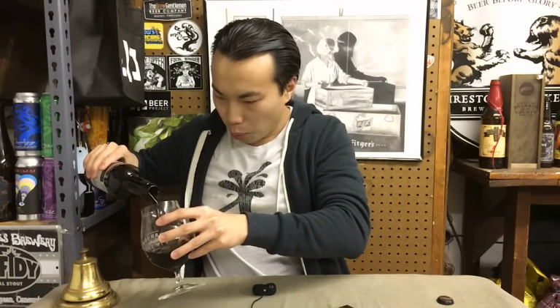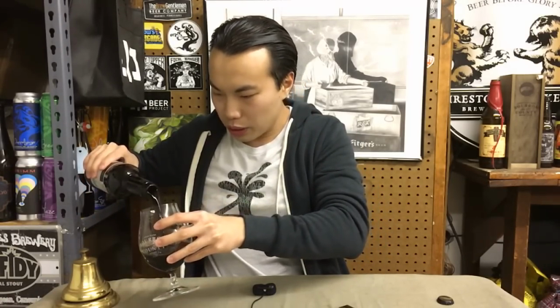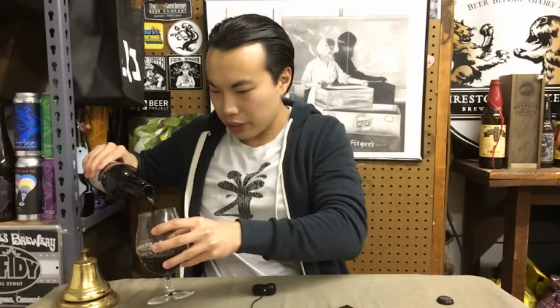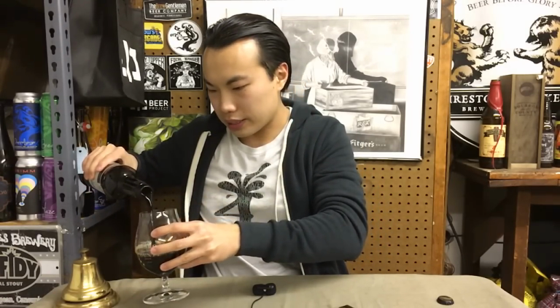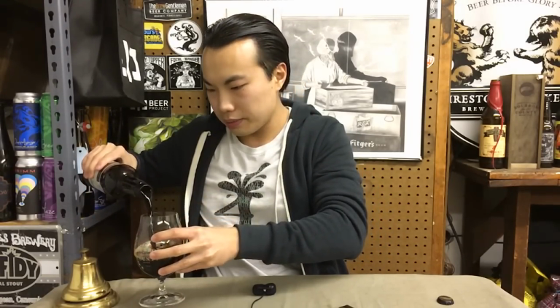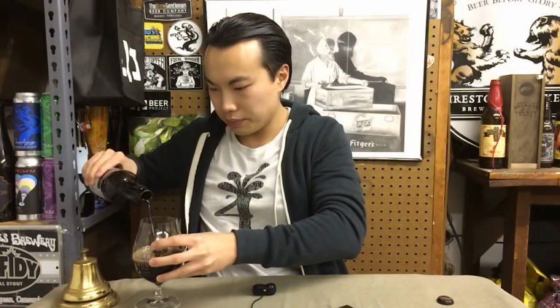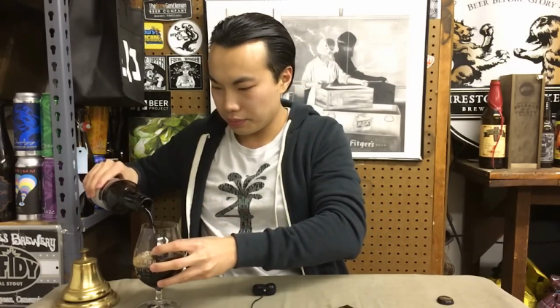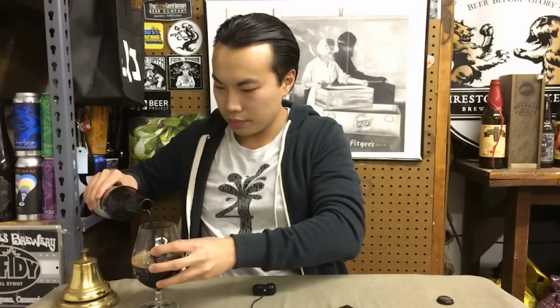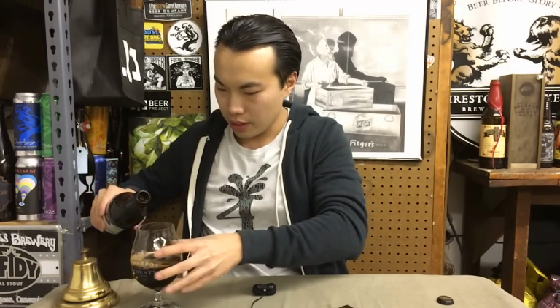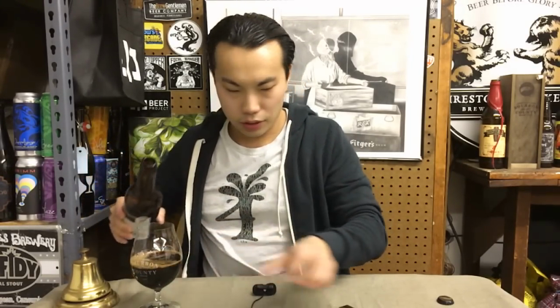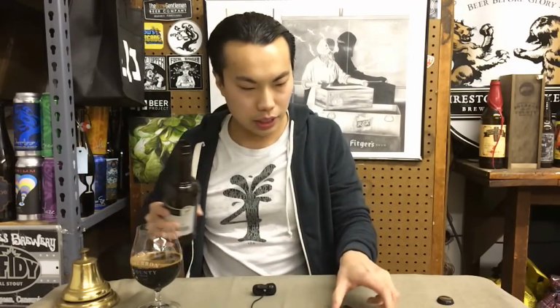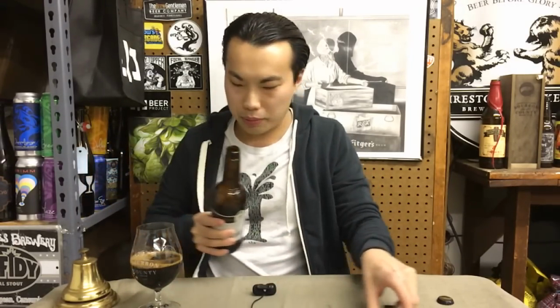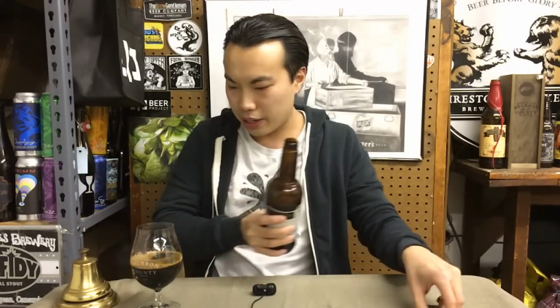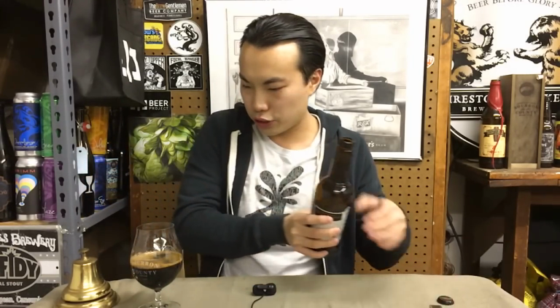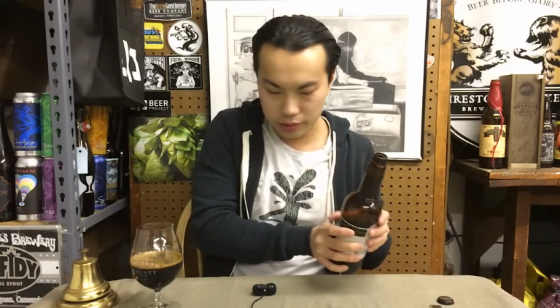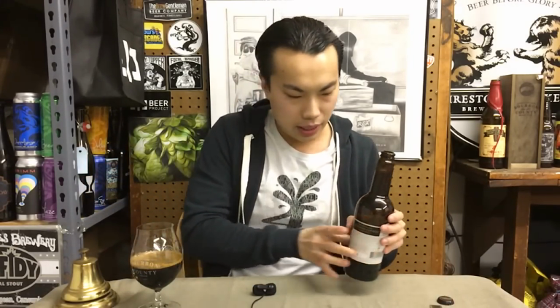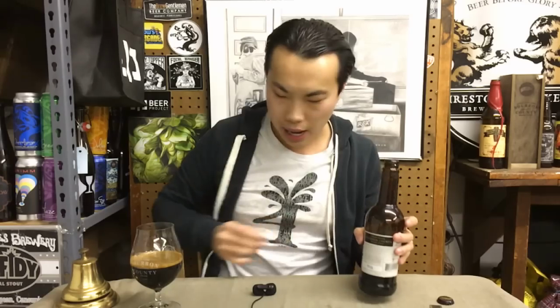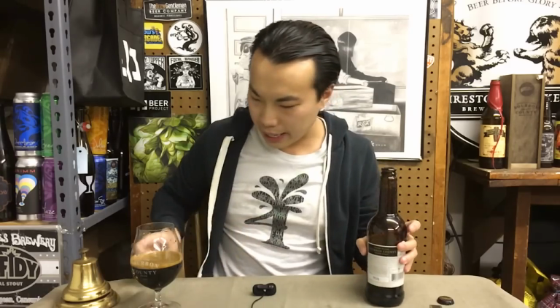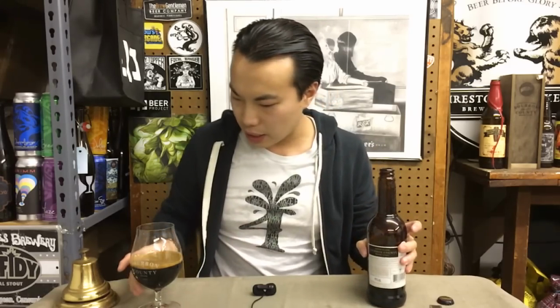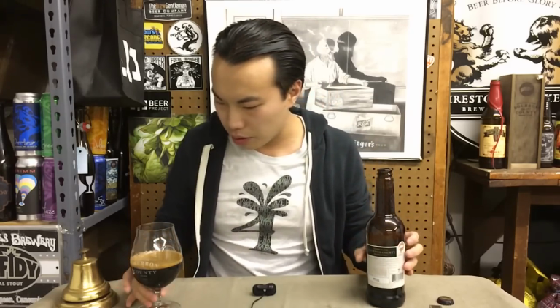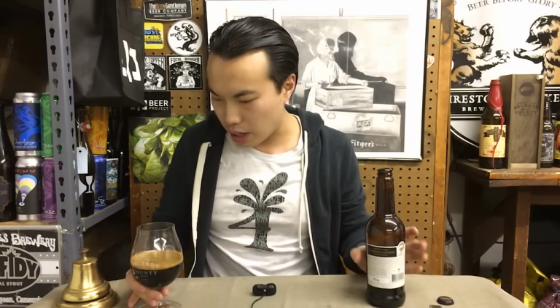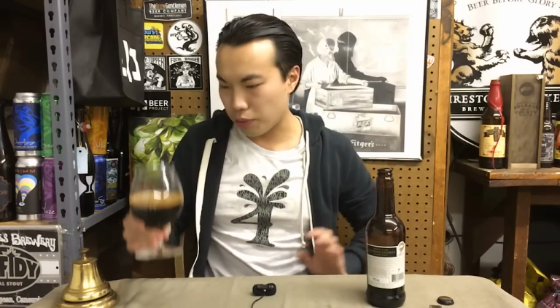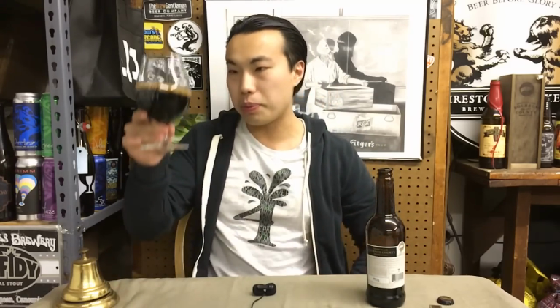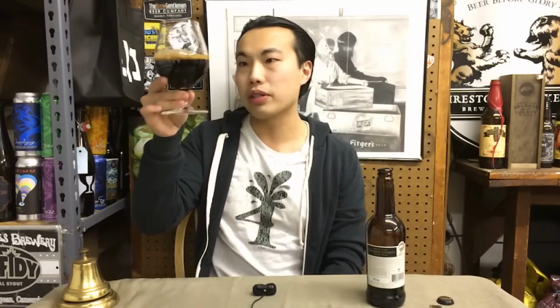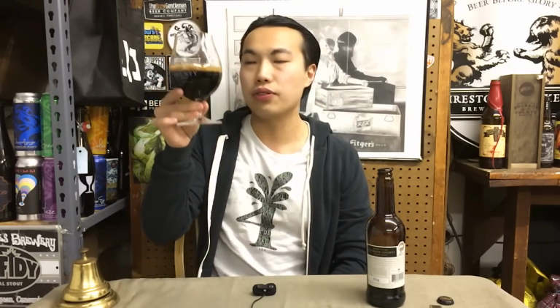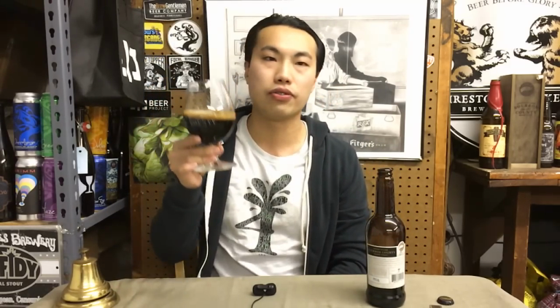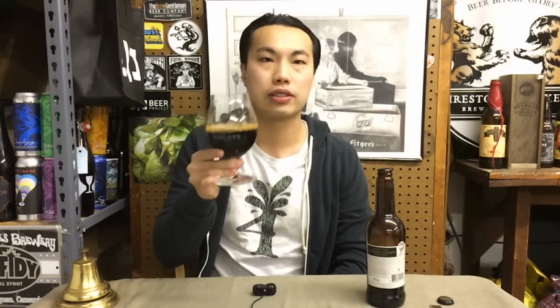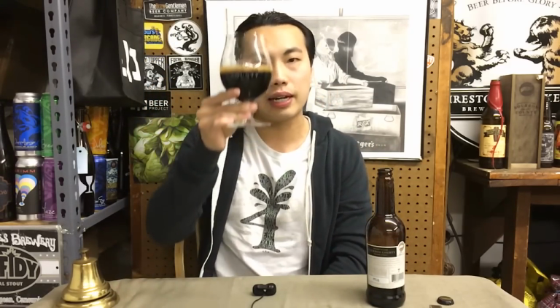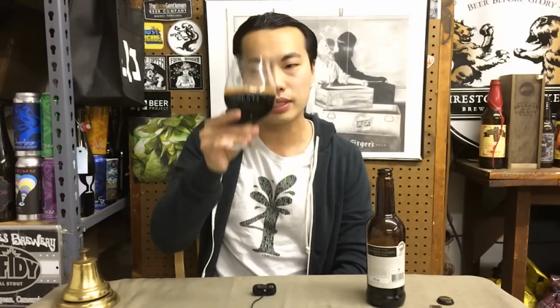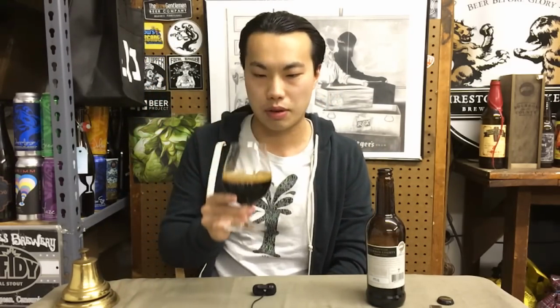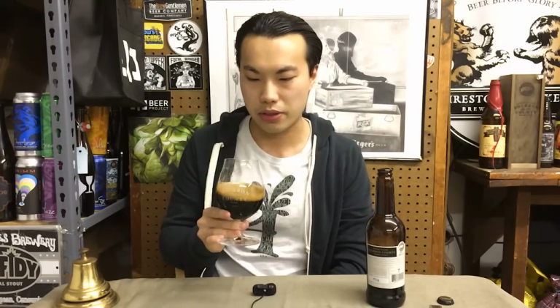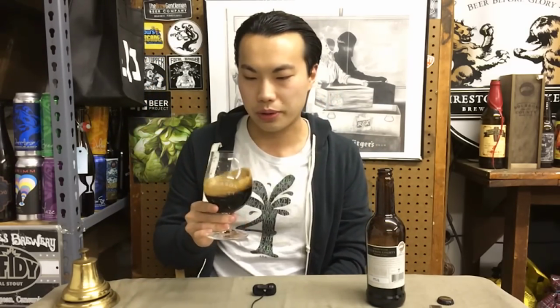Pours out pretty nicely. Looks like Bourbon County for sure. Can't tell from the appearance if it's infected or not. Let's get the smell on this one.